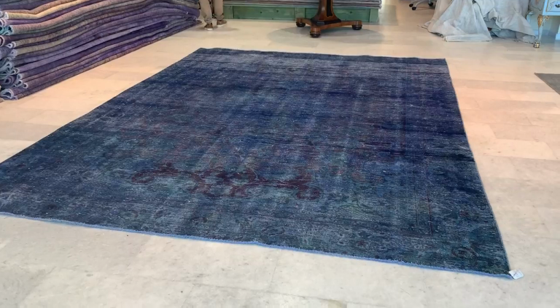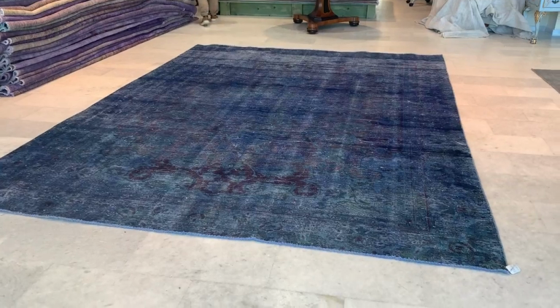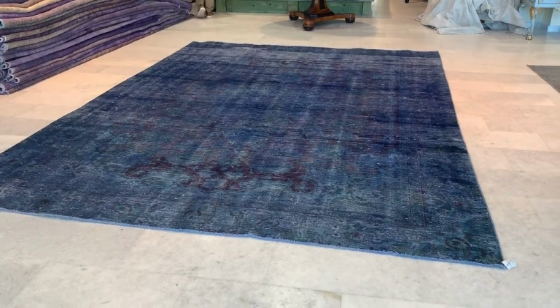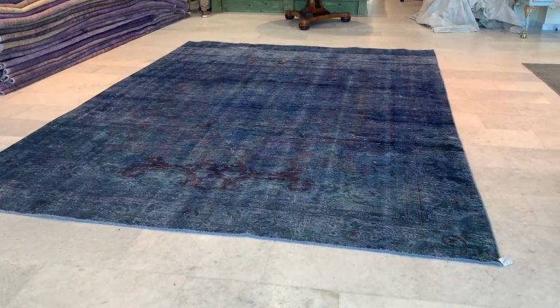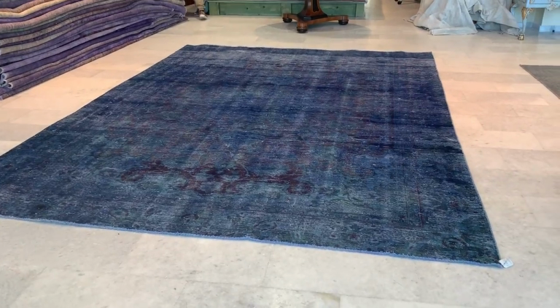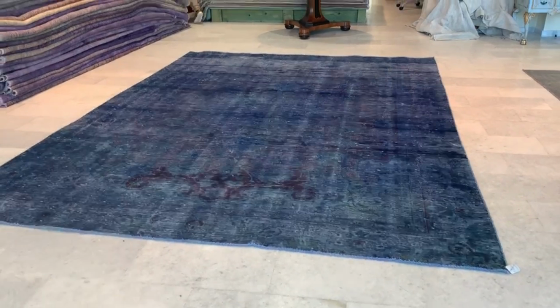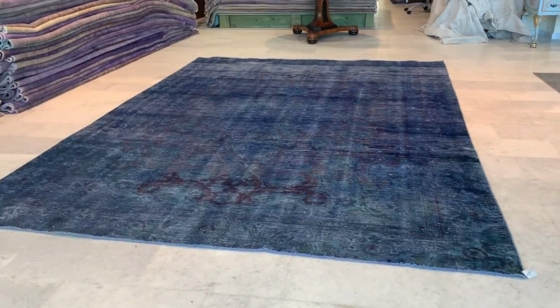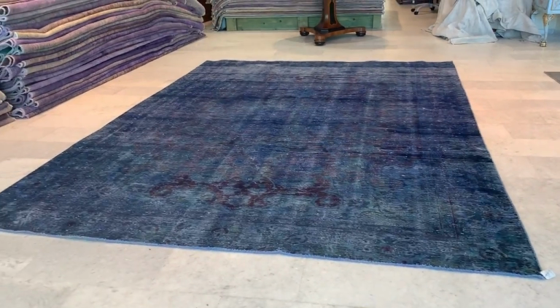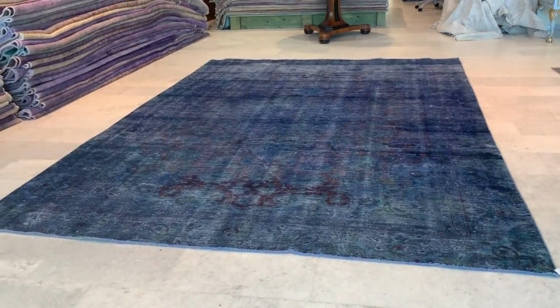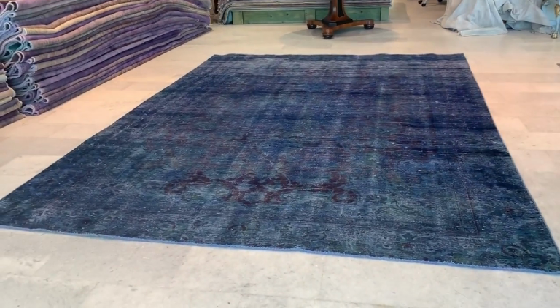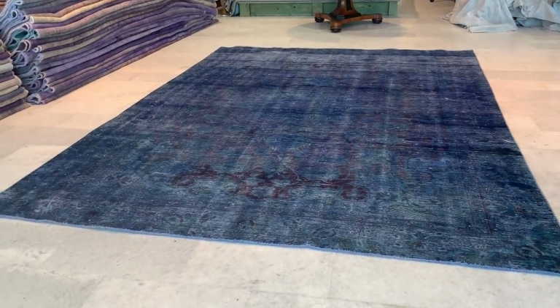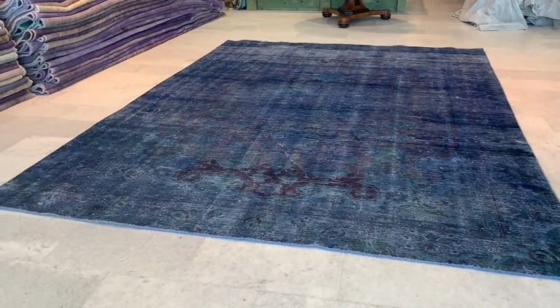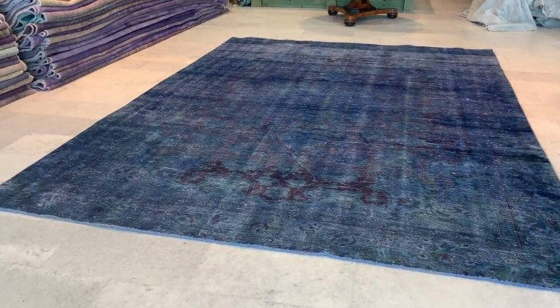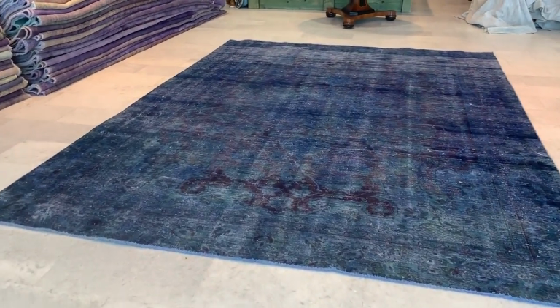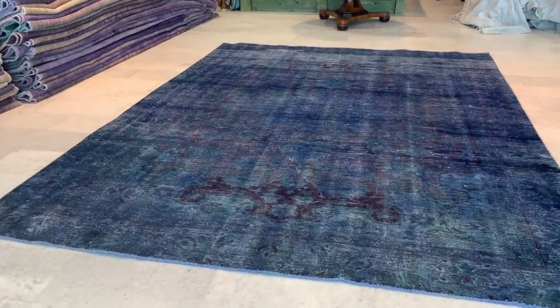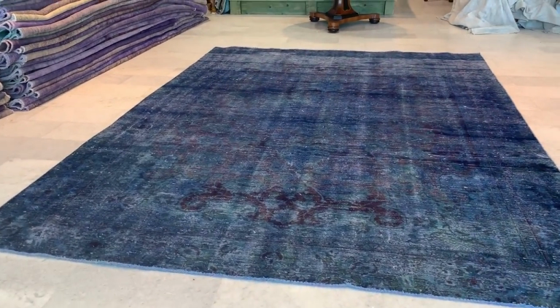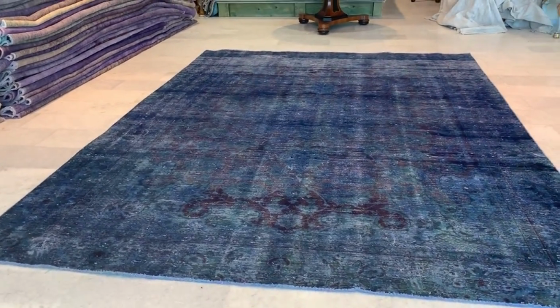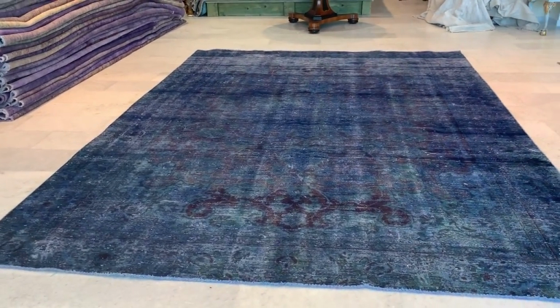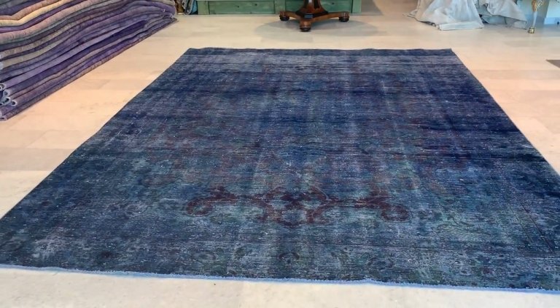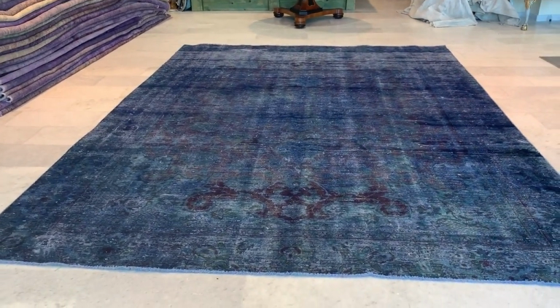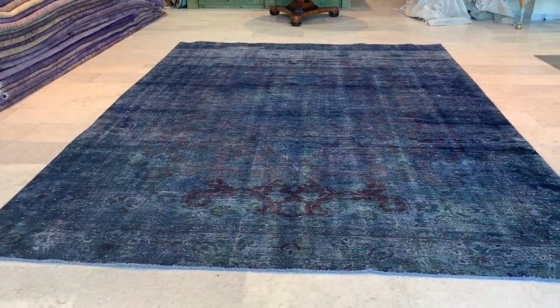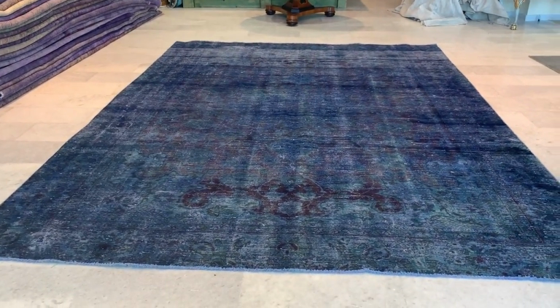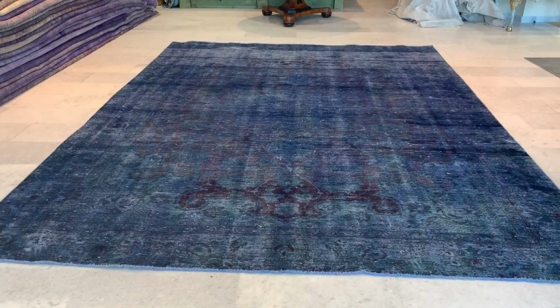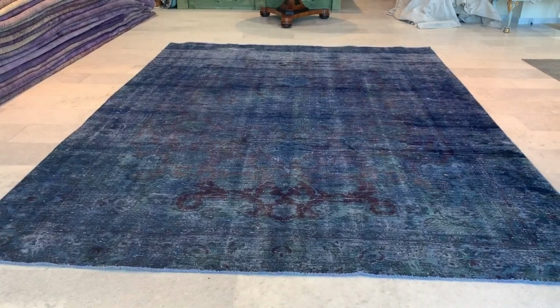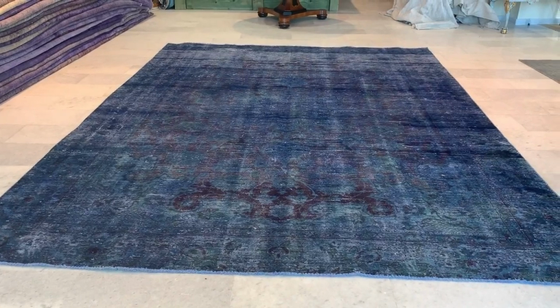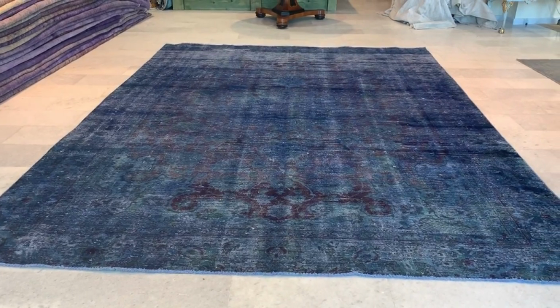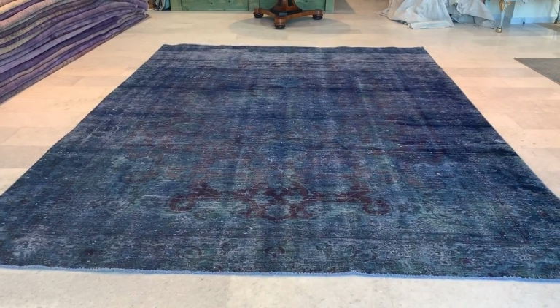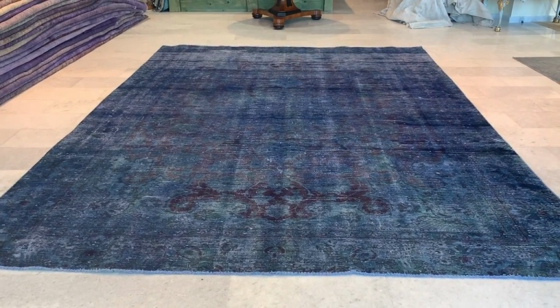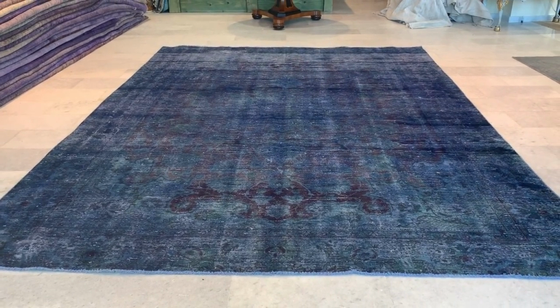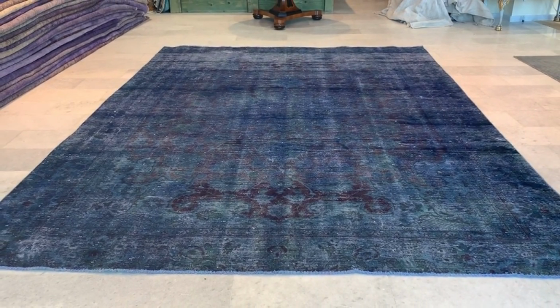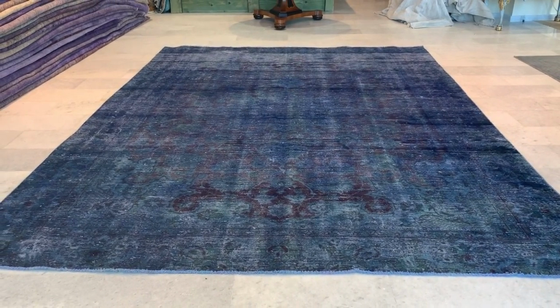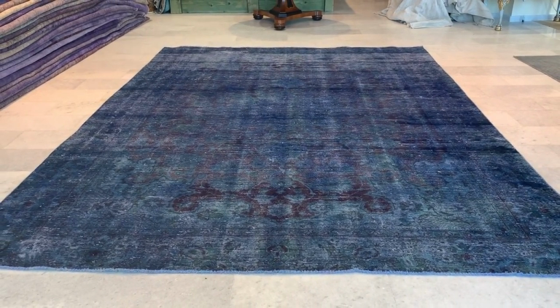This is a vintage carpet, number 19872. It's a Persian handmade carpet. This is a very beautiful carpet, something very special about it.